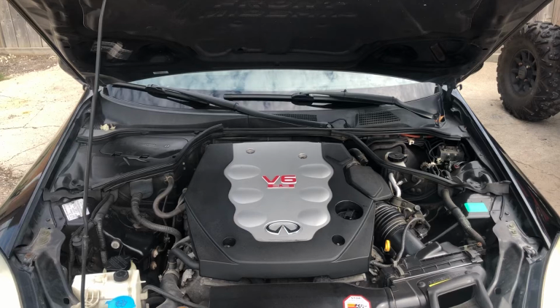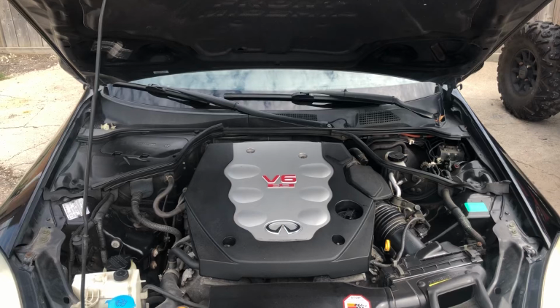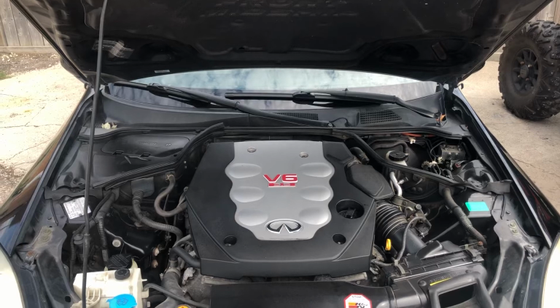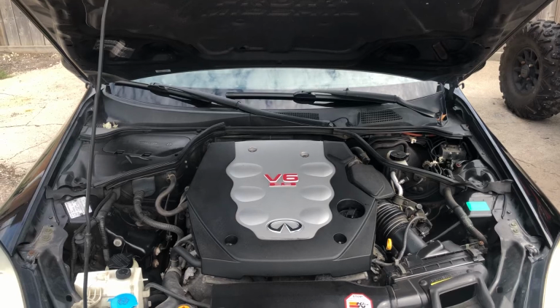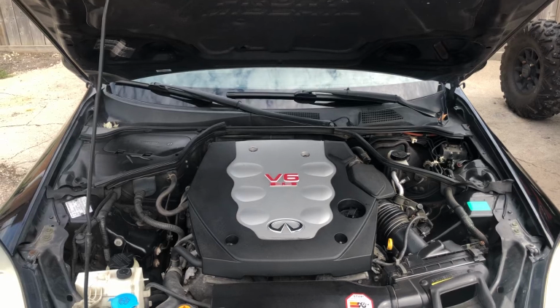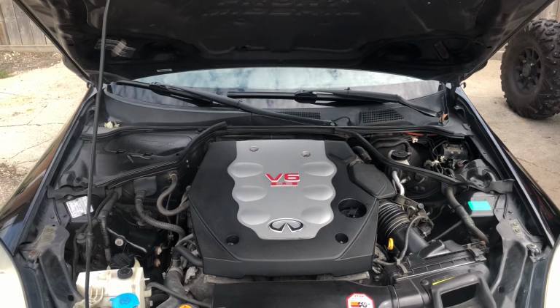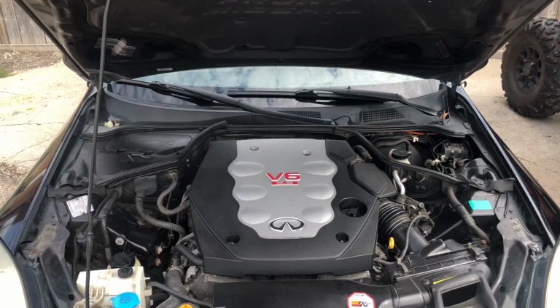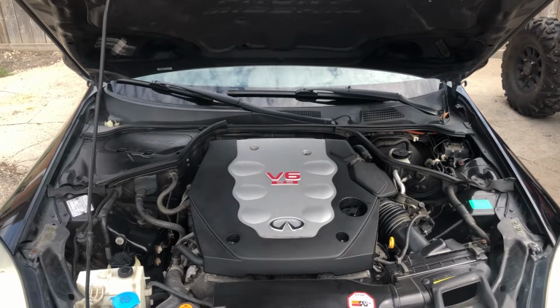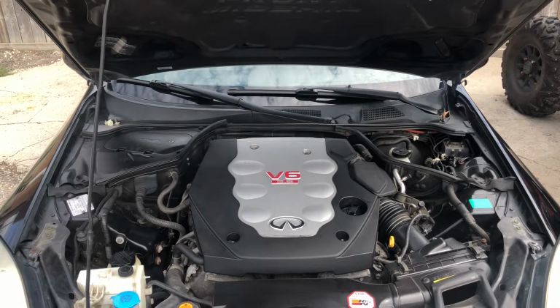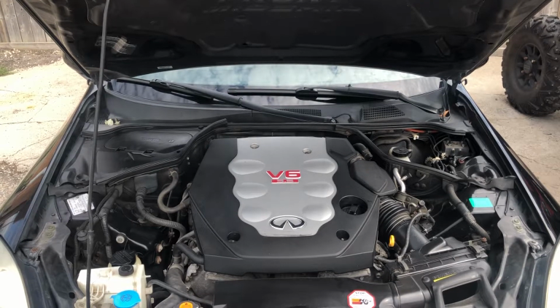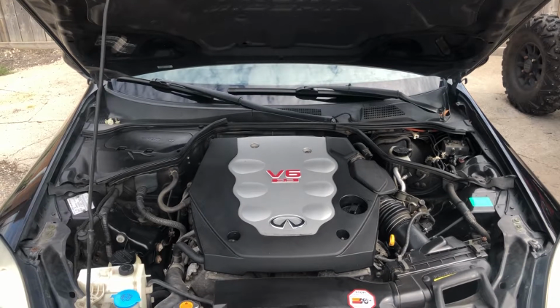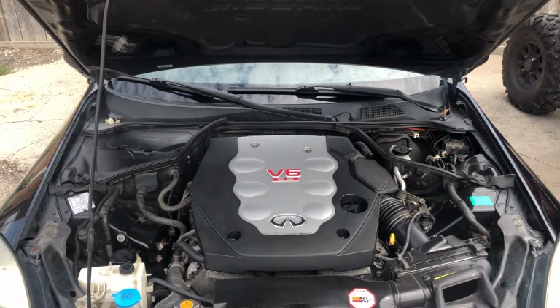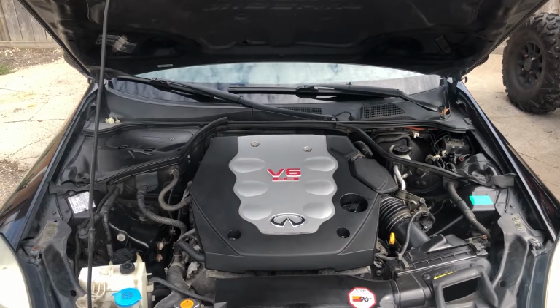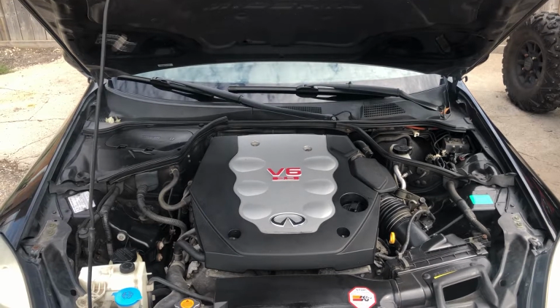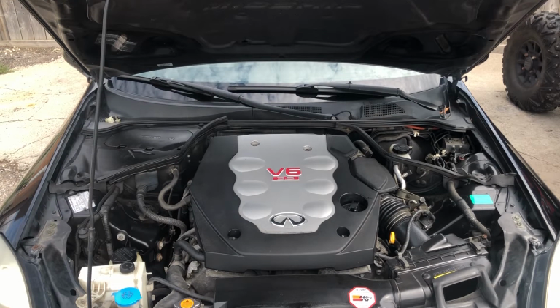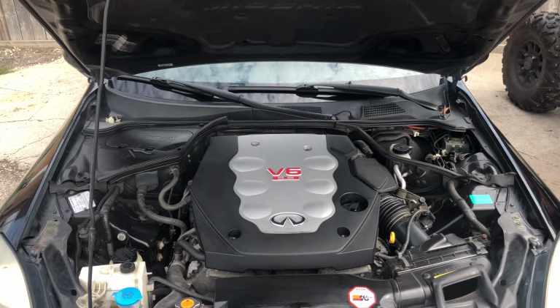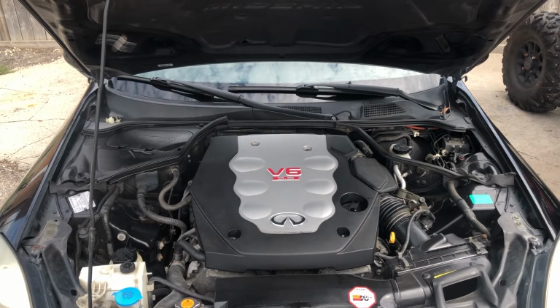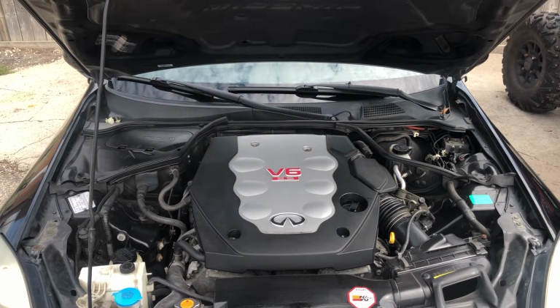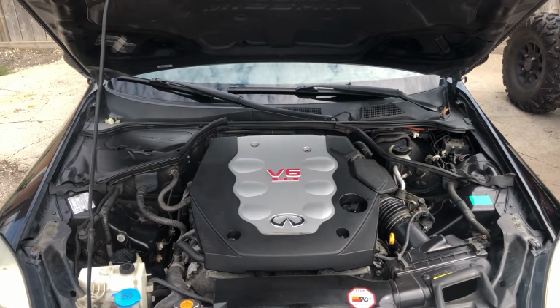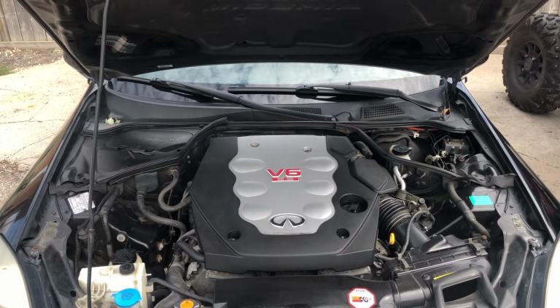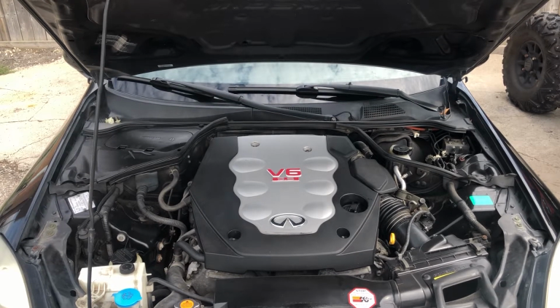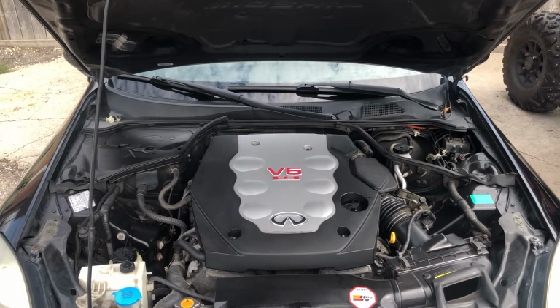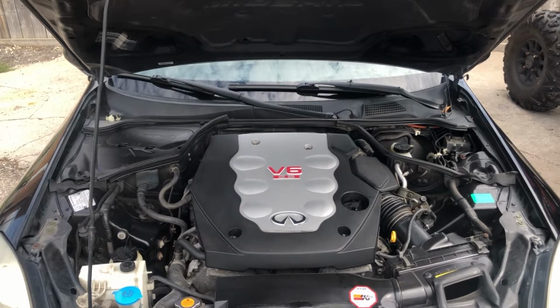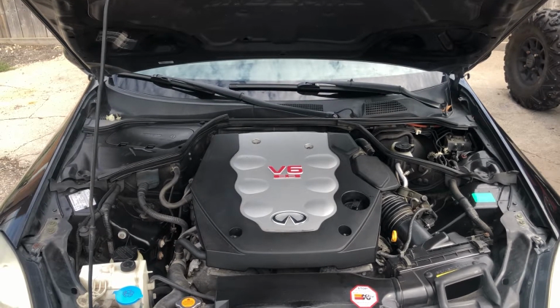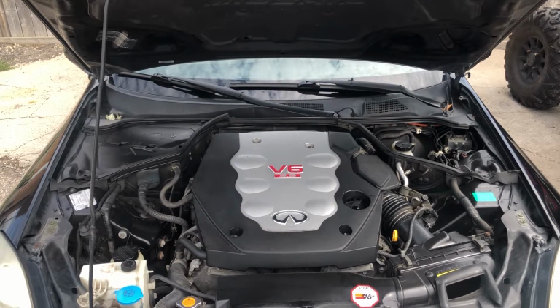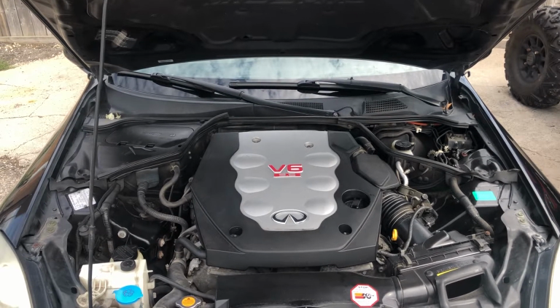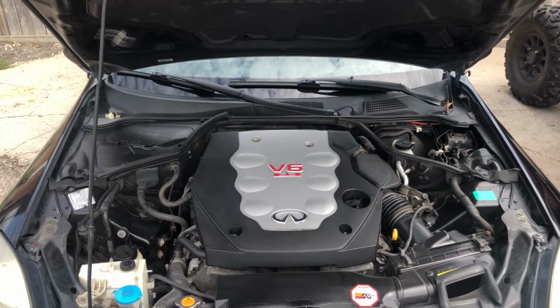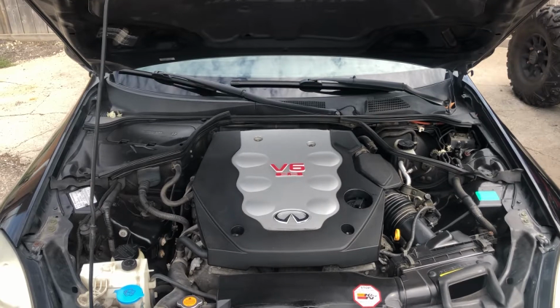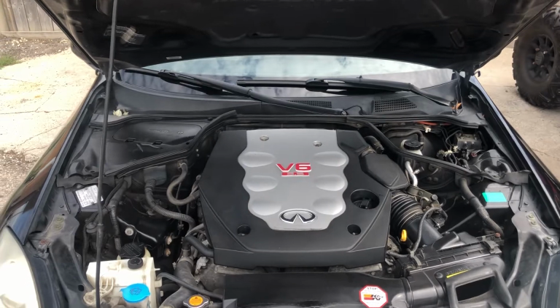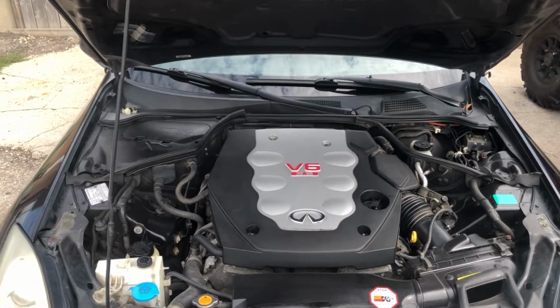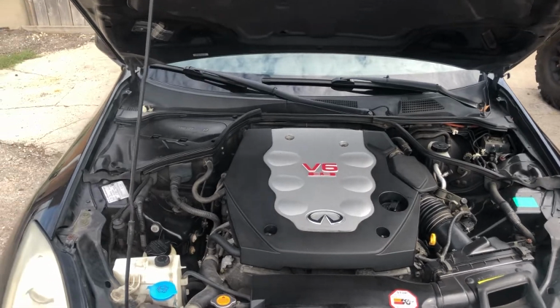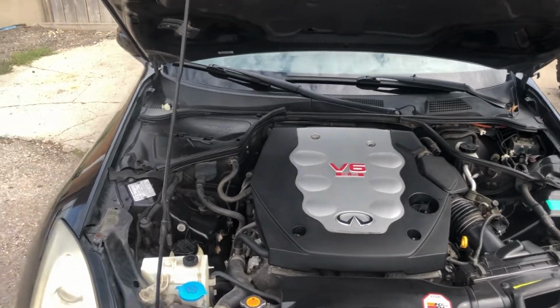Welcome to Simon's Car Fix. Today we'll be showing you the fuse box locations for the 2007 Infiniti G35.